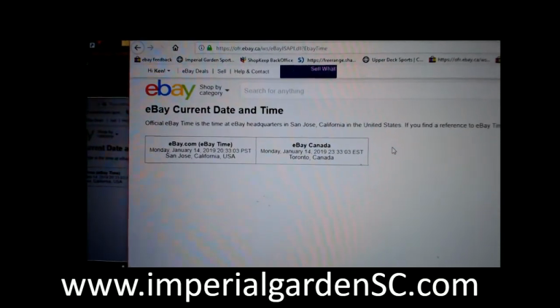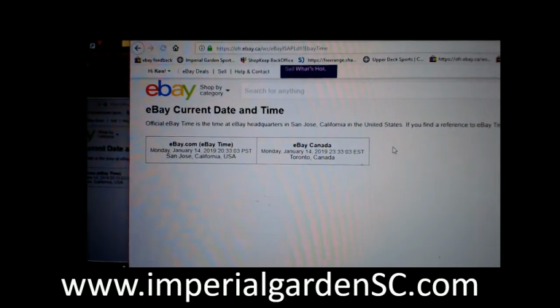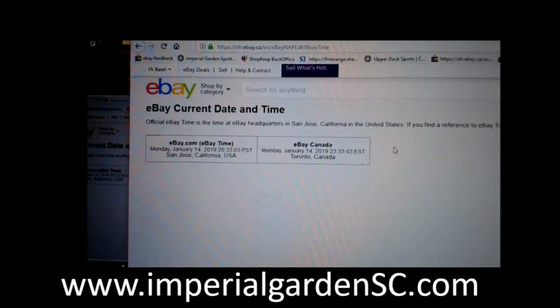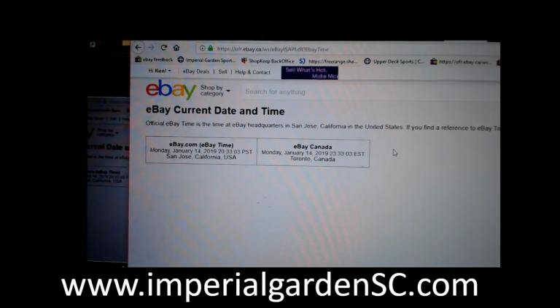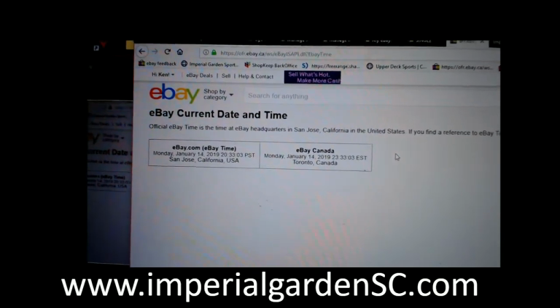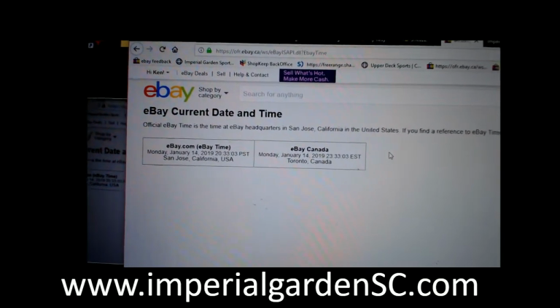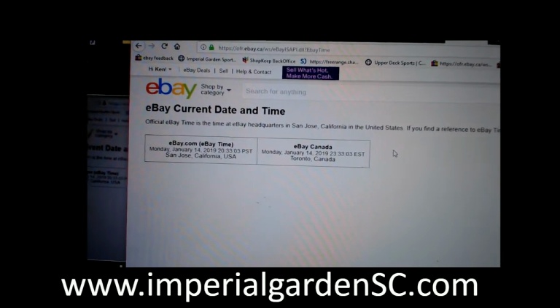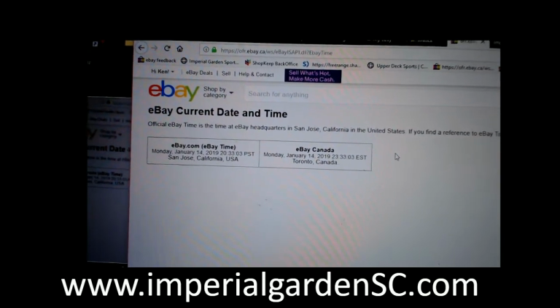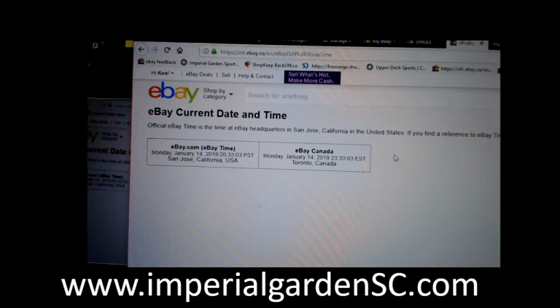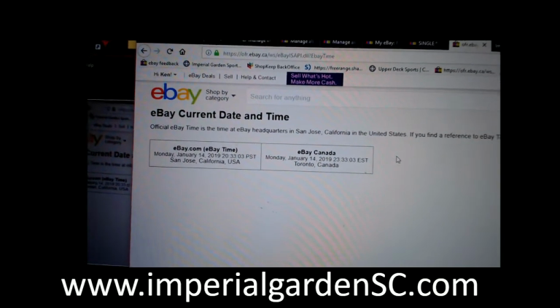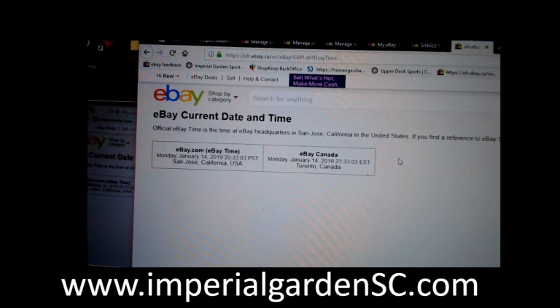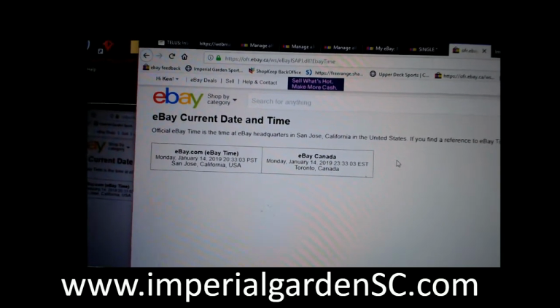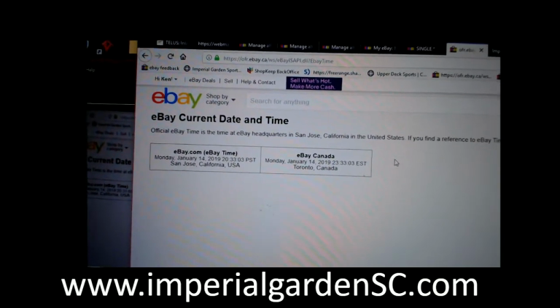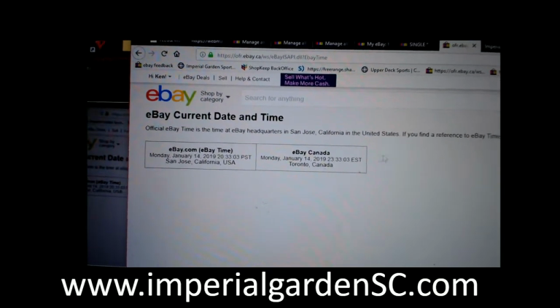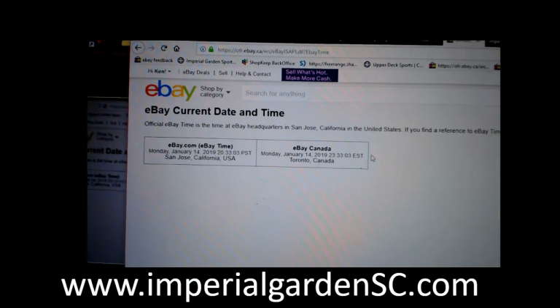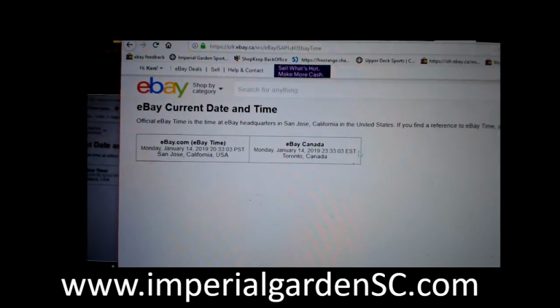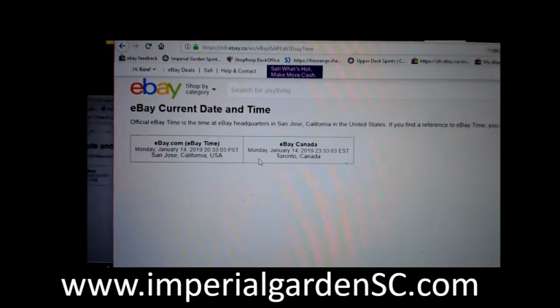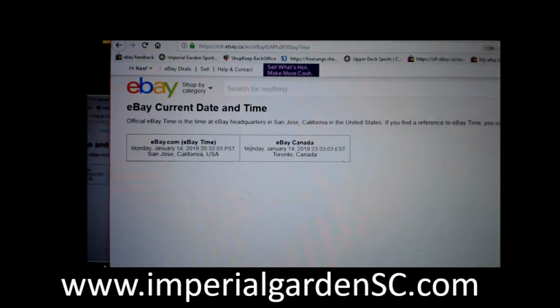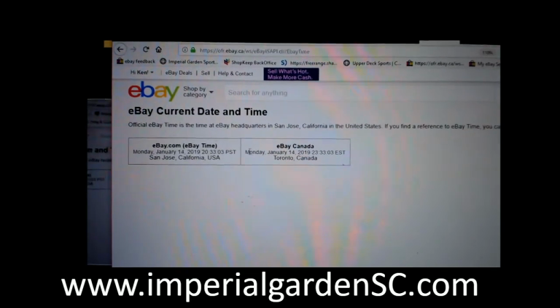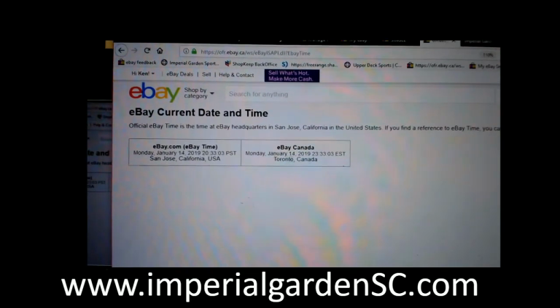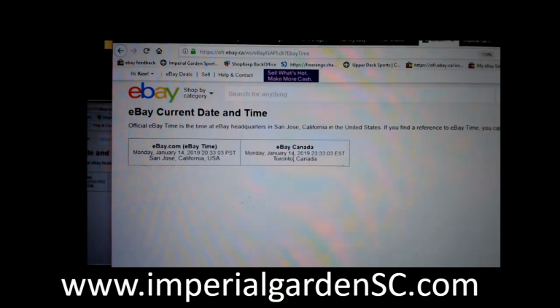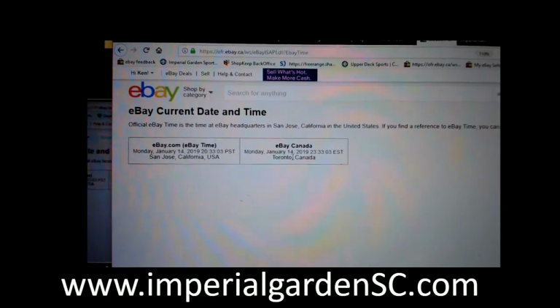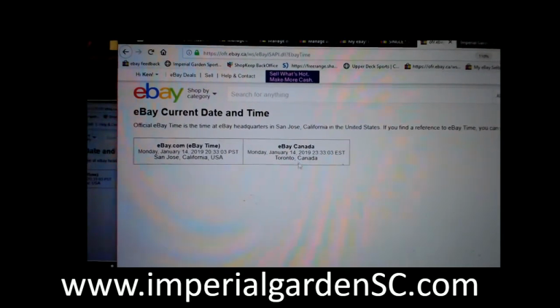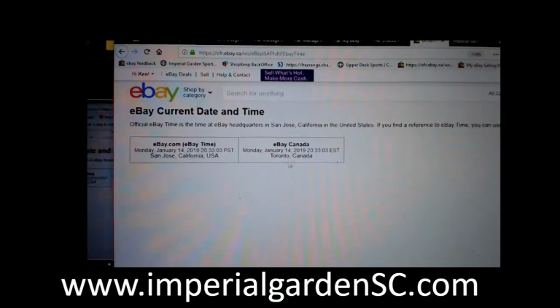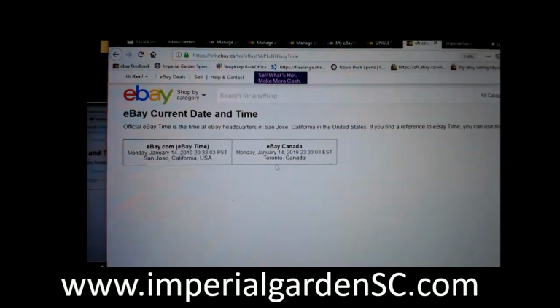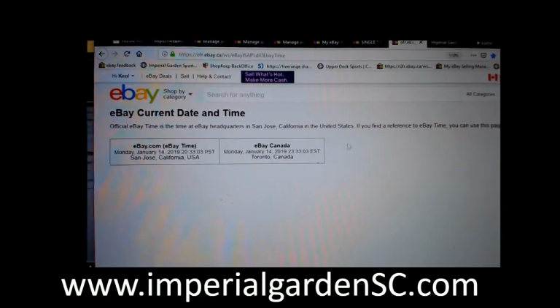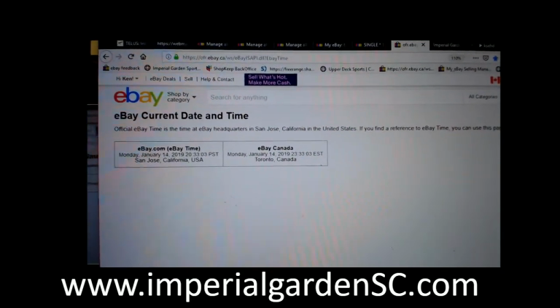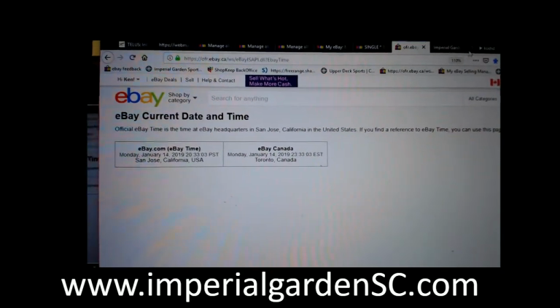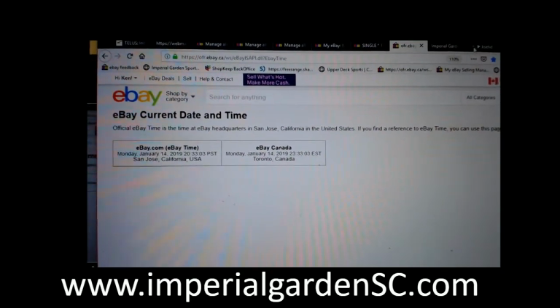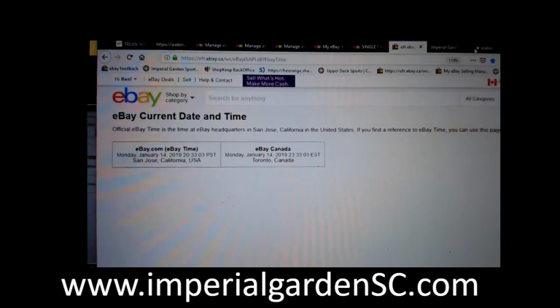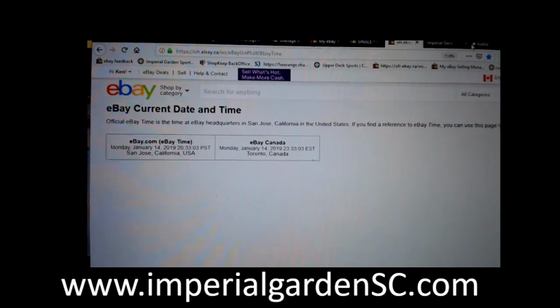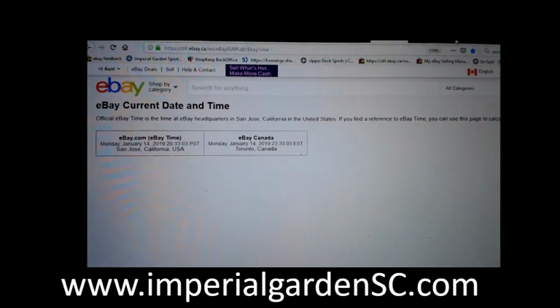It's currently Monday, January 14th at 8:33 p.m. Pacific Standard Time, and Monday, January 14th at 11:33 p.m. Eastern Time.